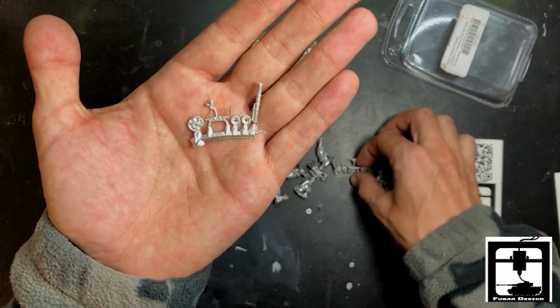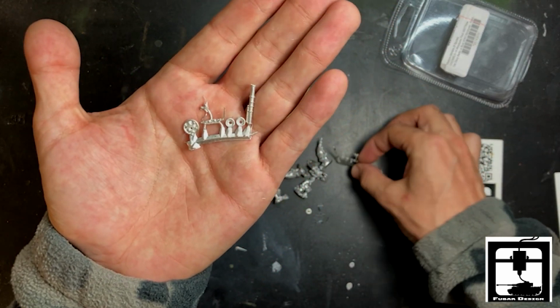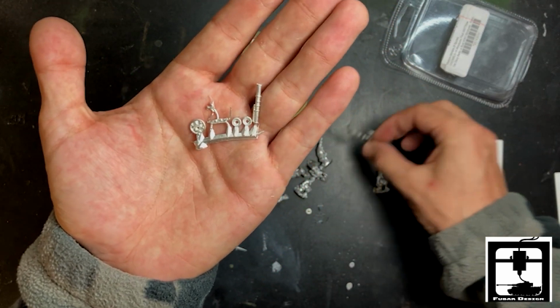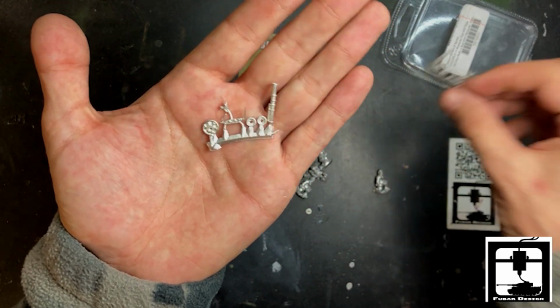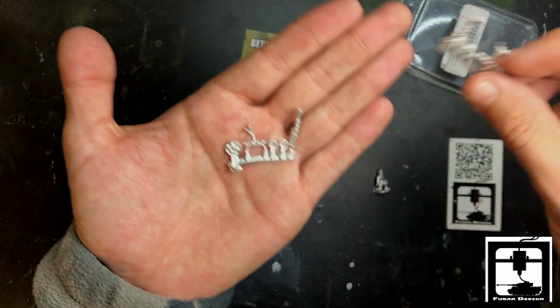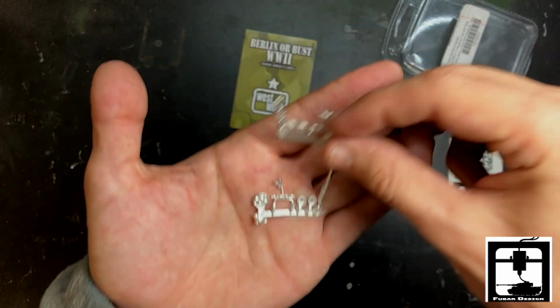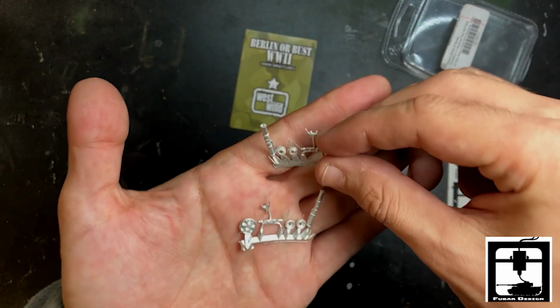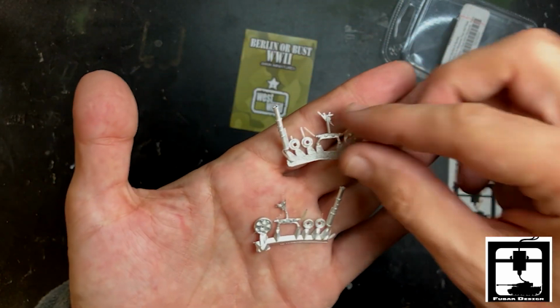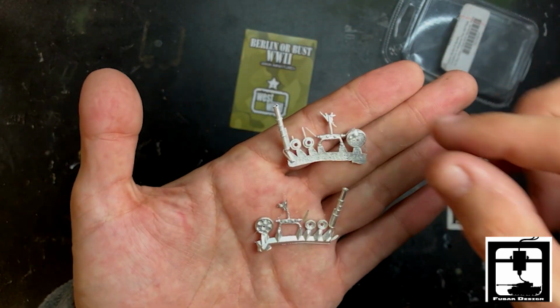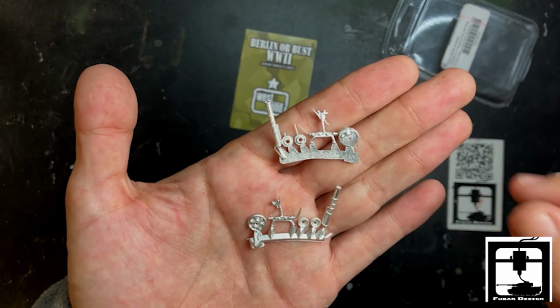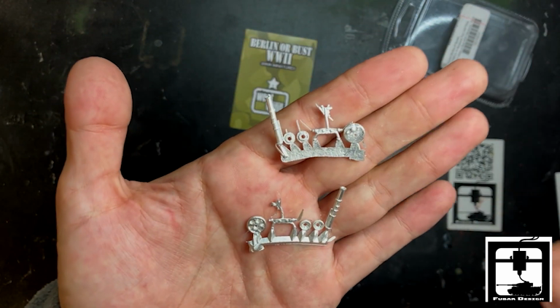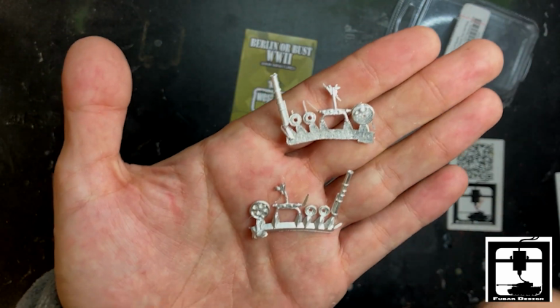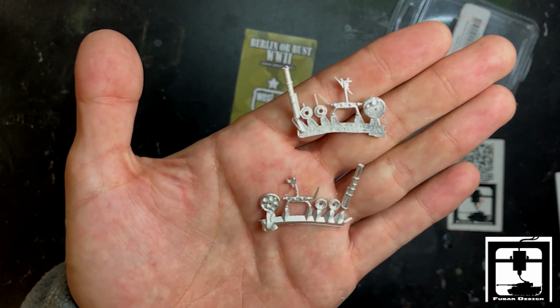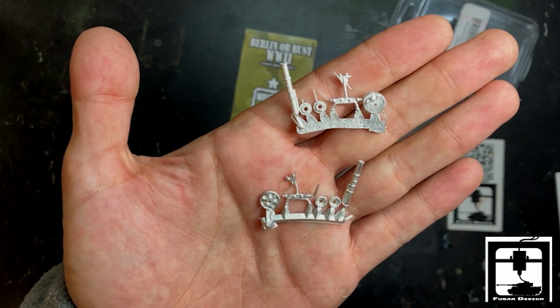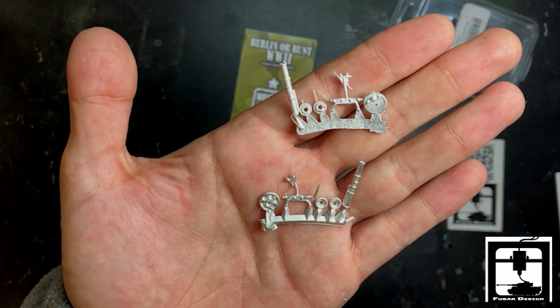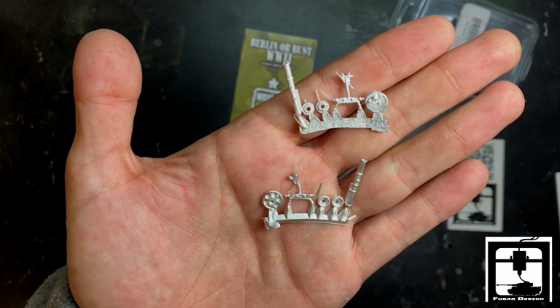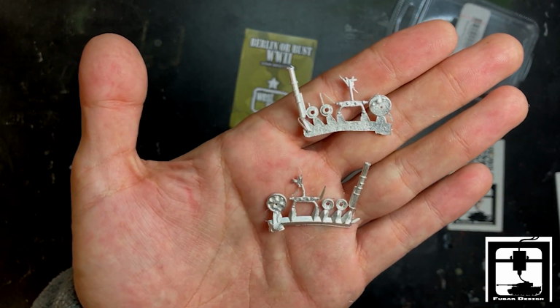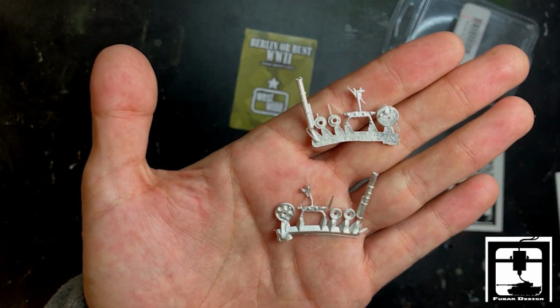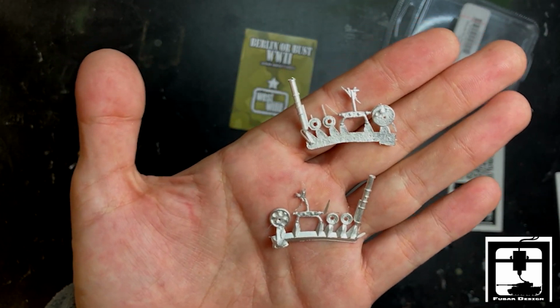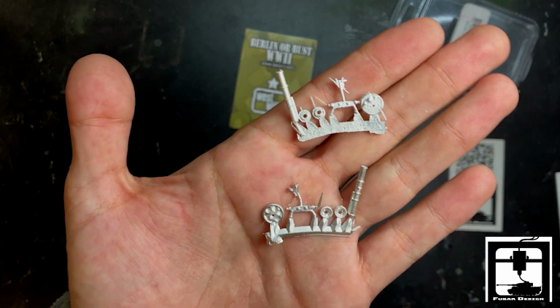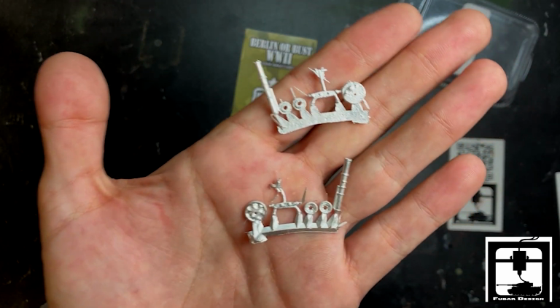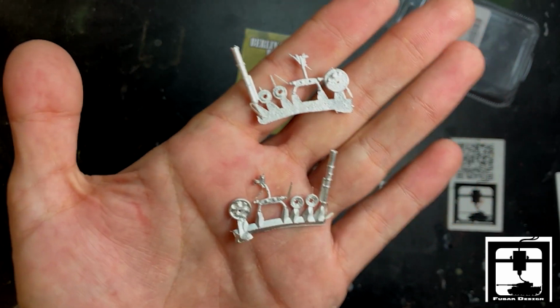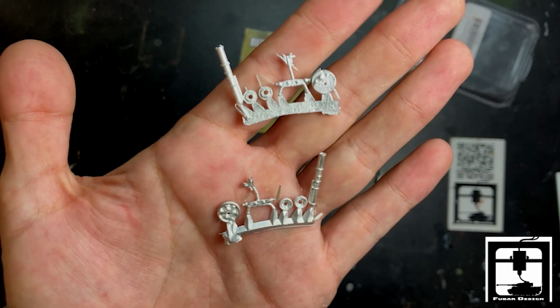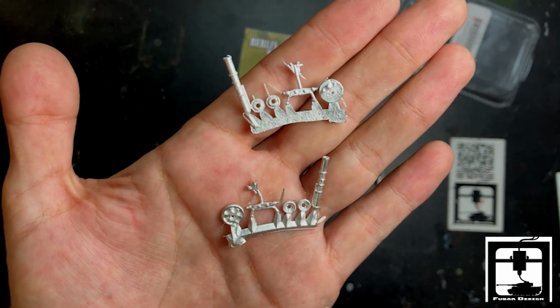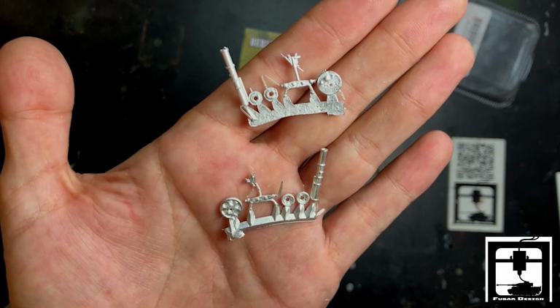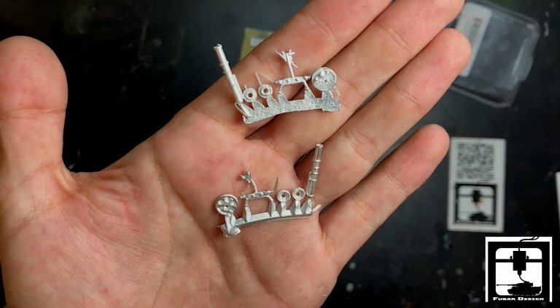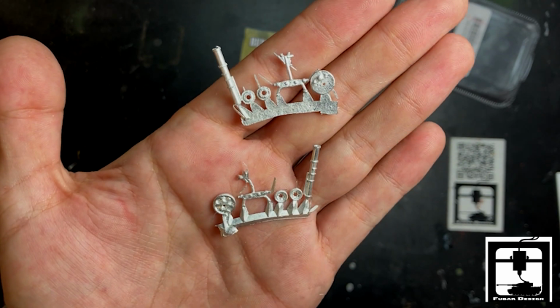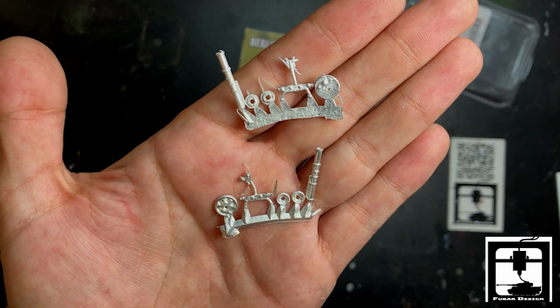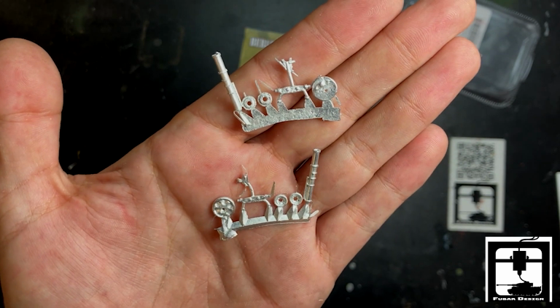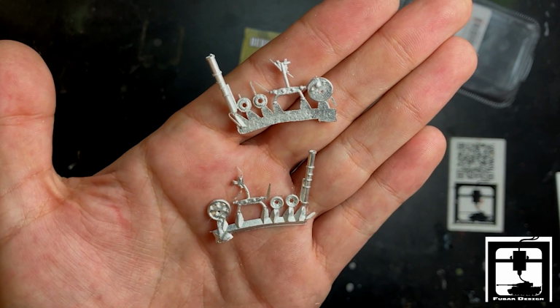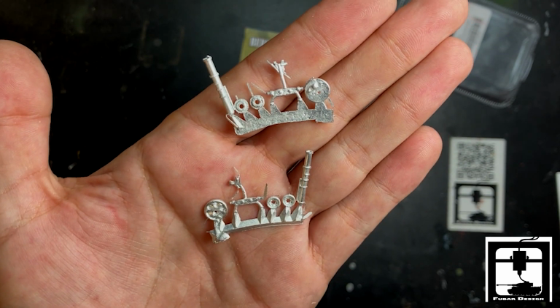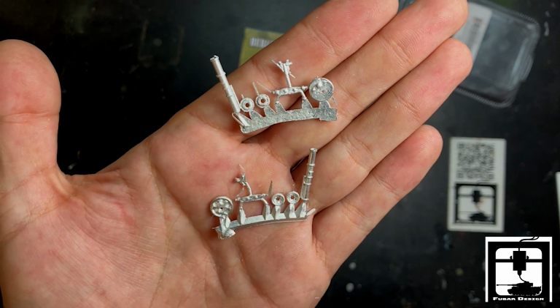Does it come with two mortars? Looks like I can possibly make two mortars here, either by accident or on purpose. That's really cool.